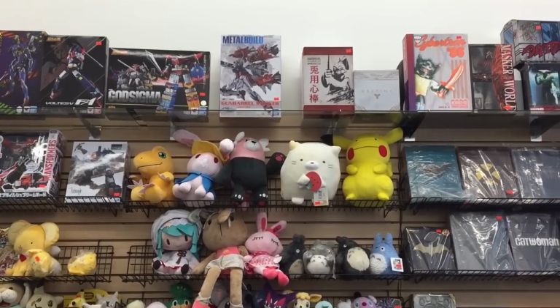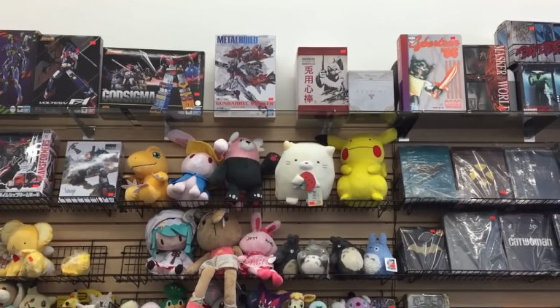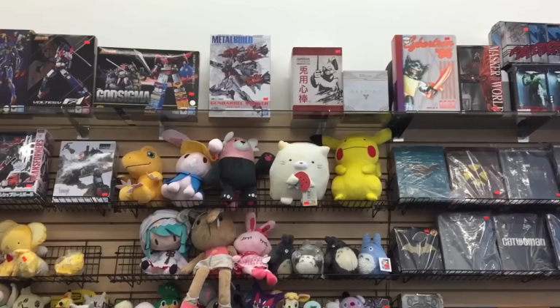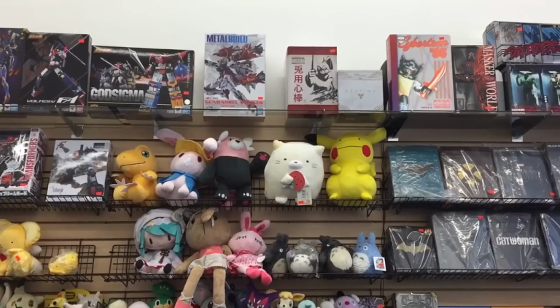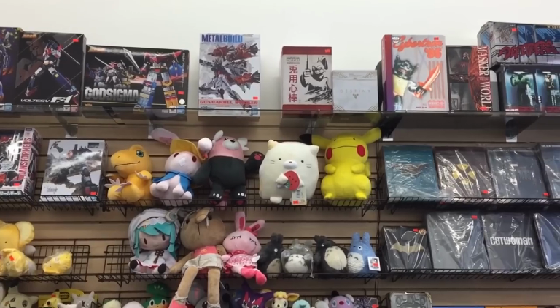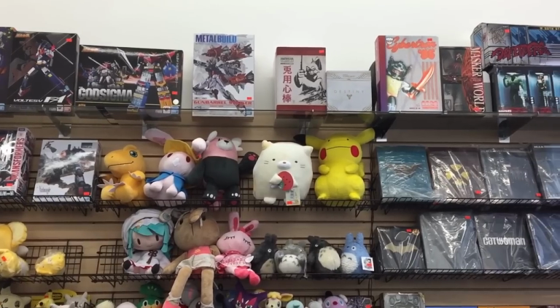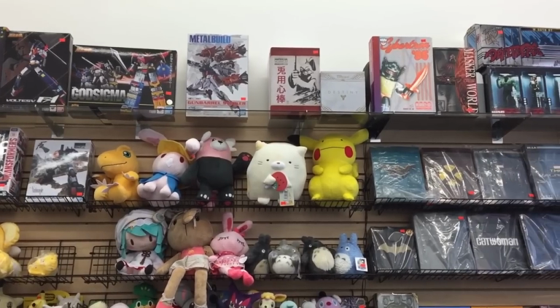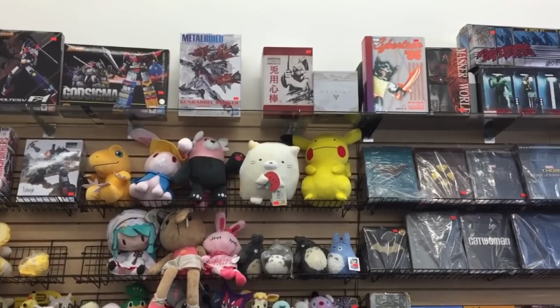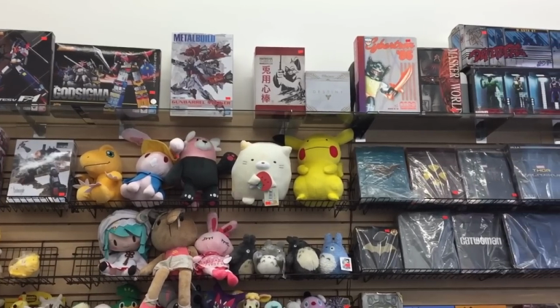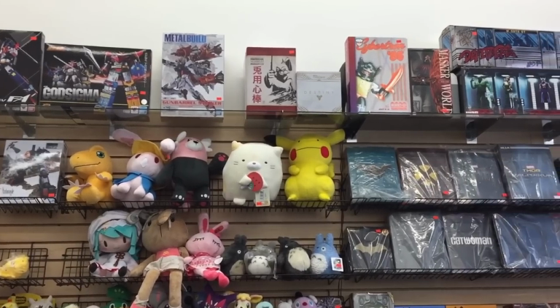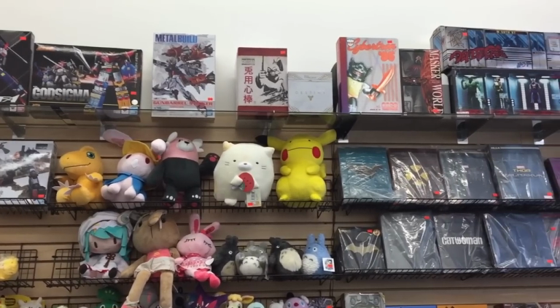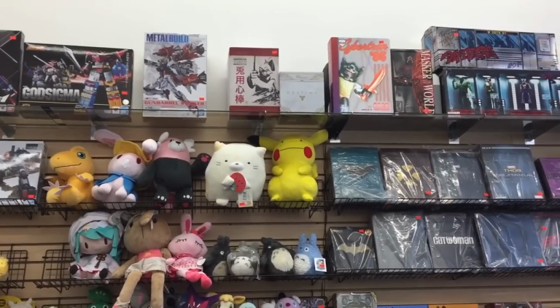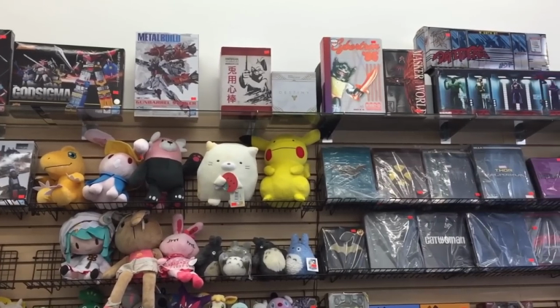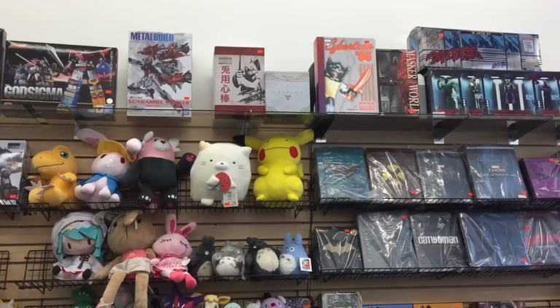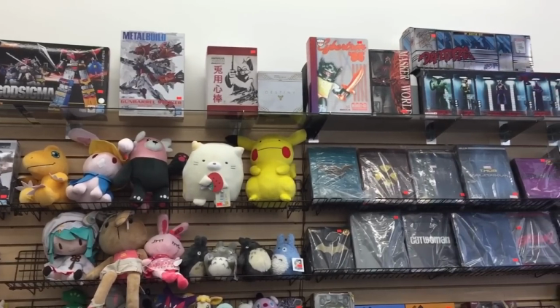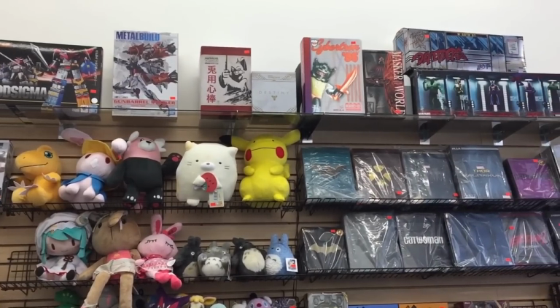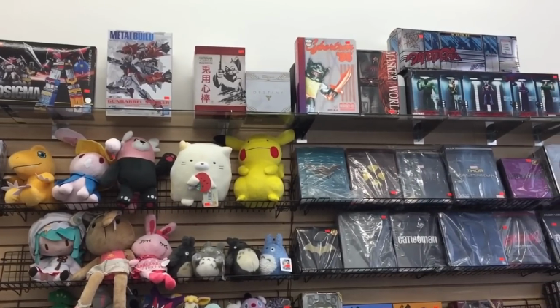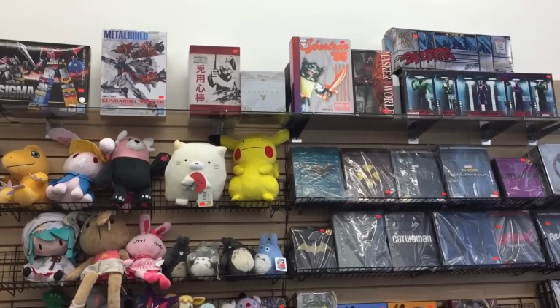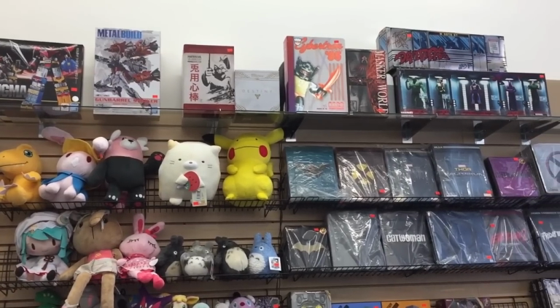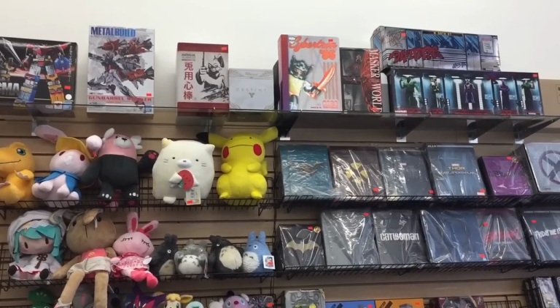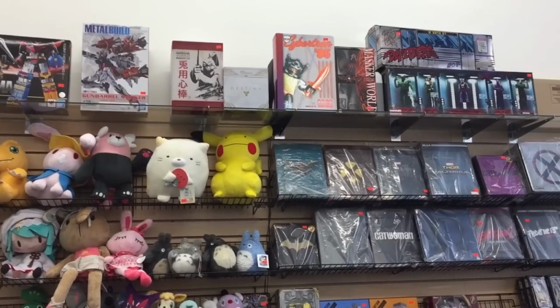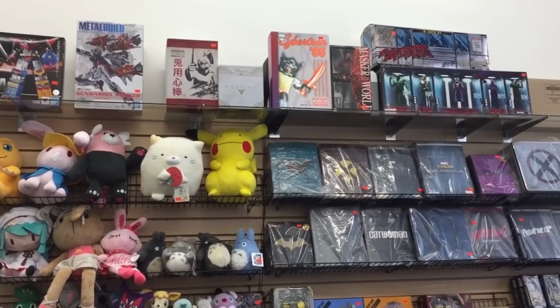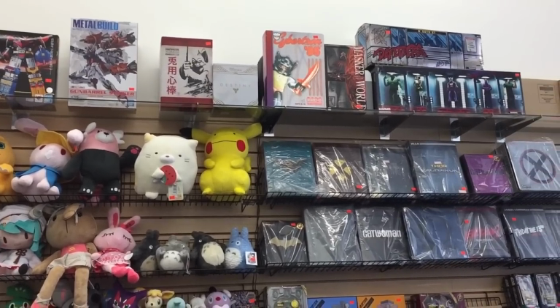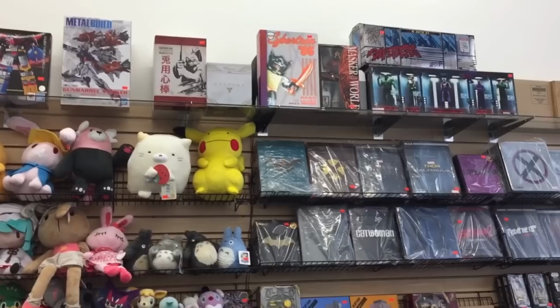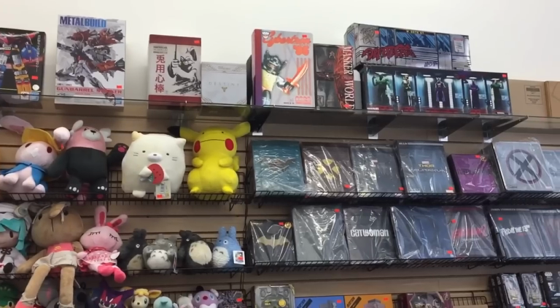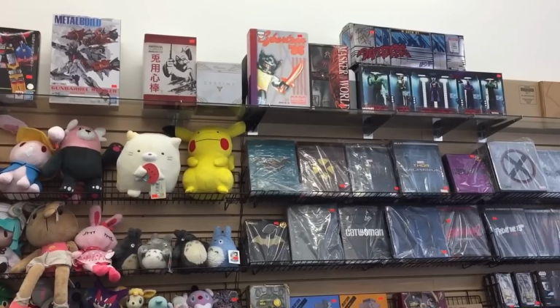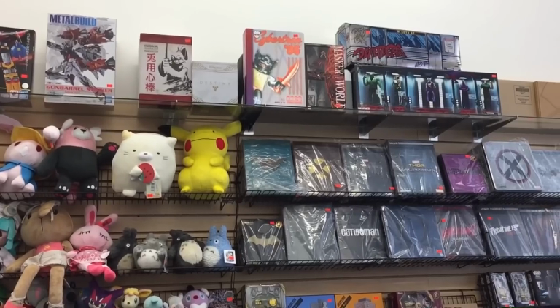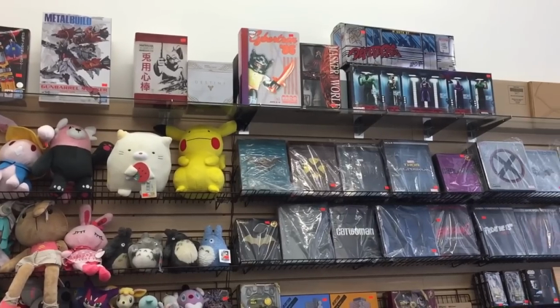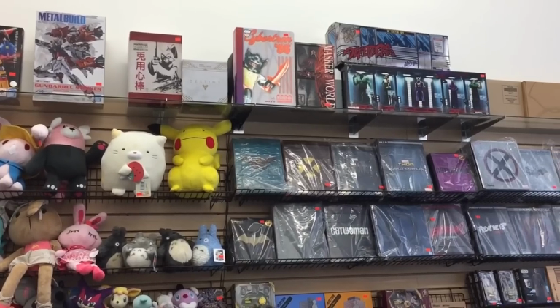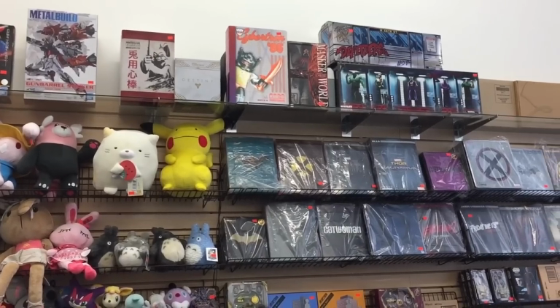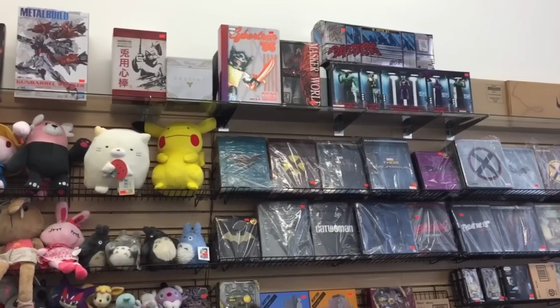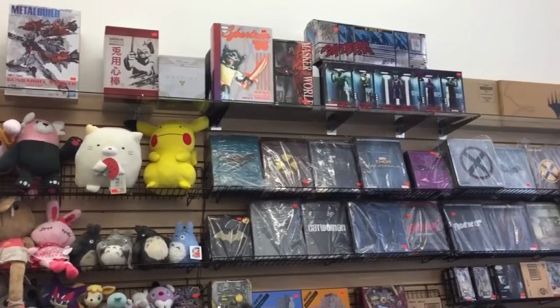This footage was taken above the checkout counter. As you can see they have items up top there that I'm sure they'd need a ladder to reach.